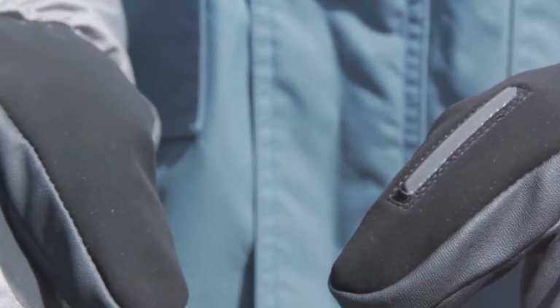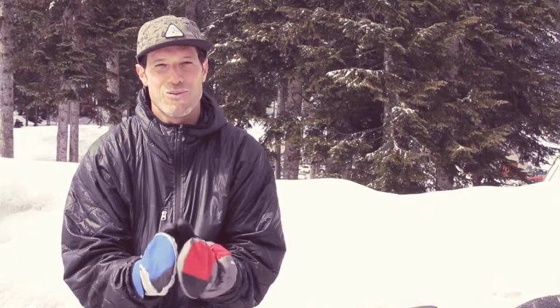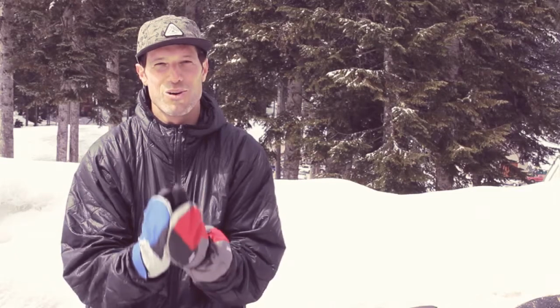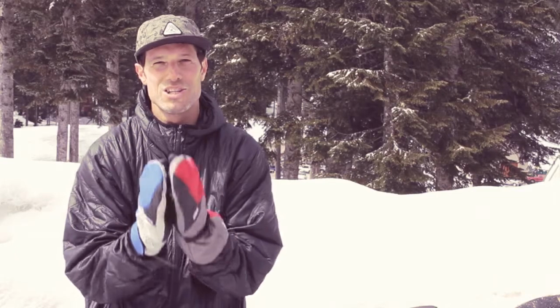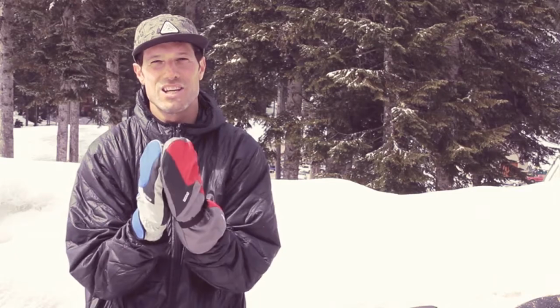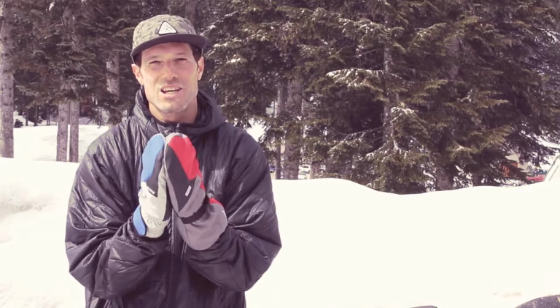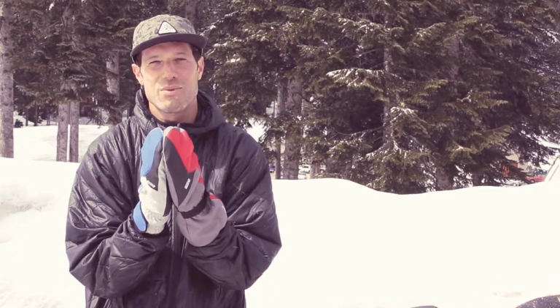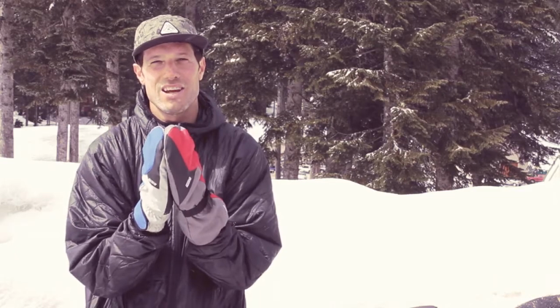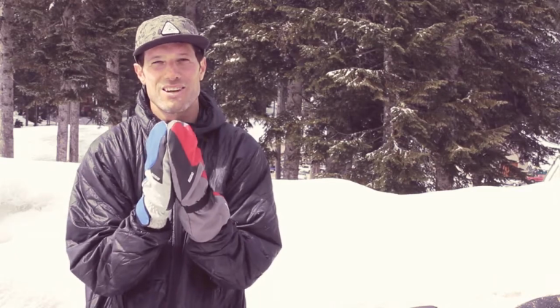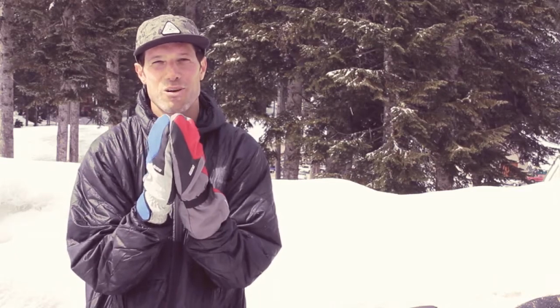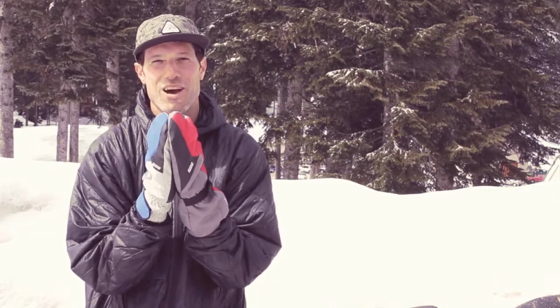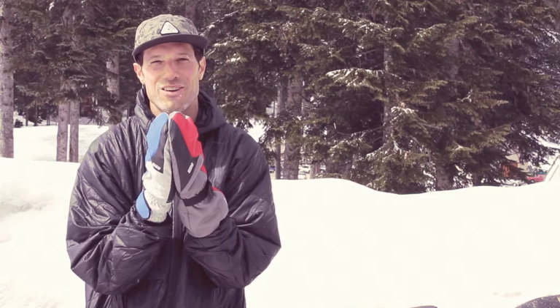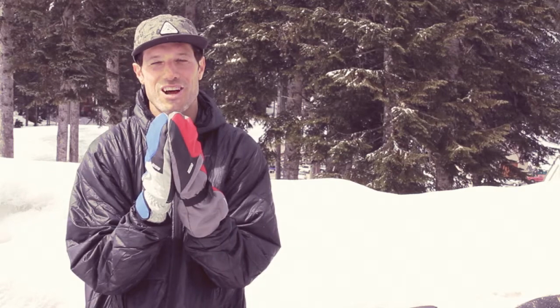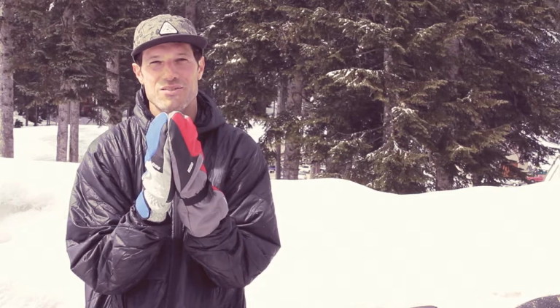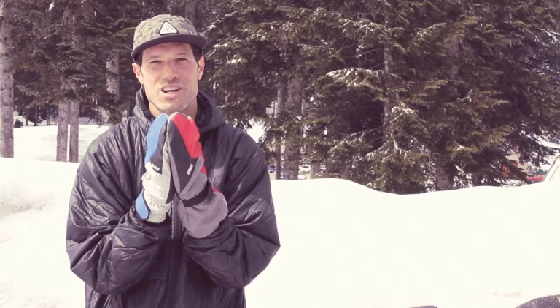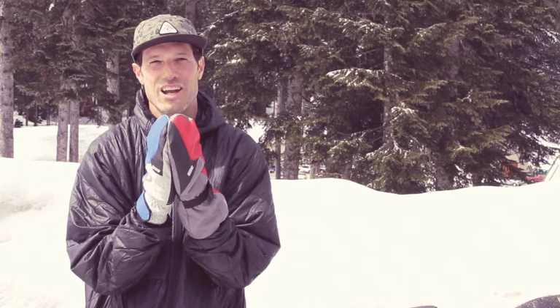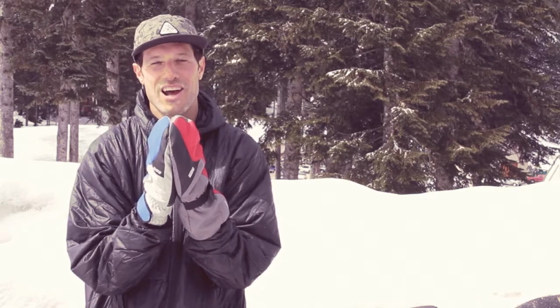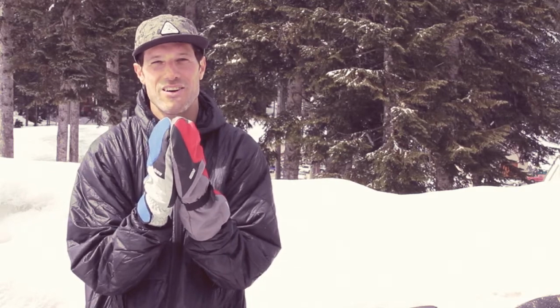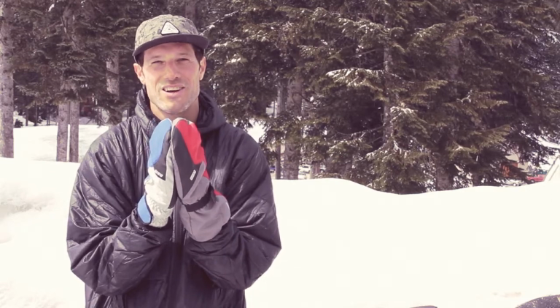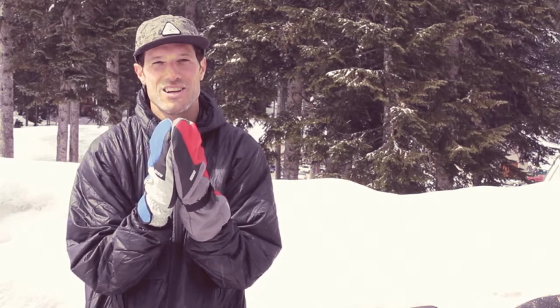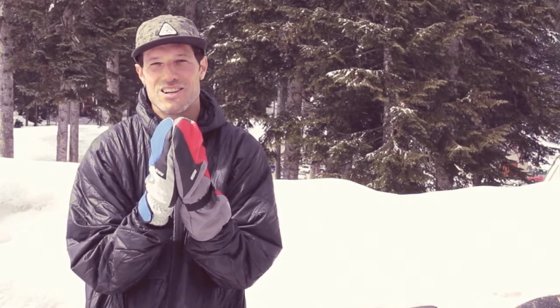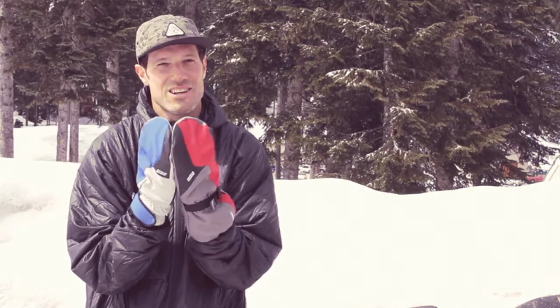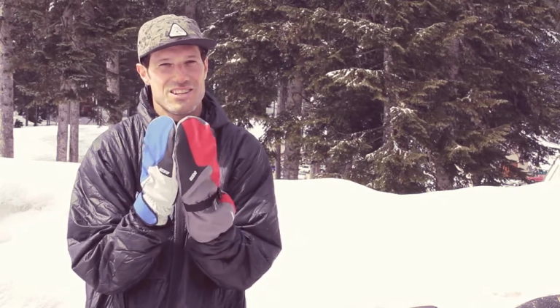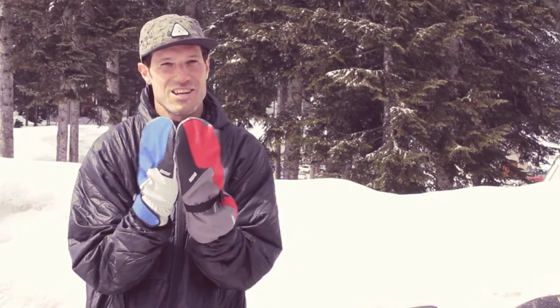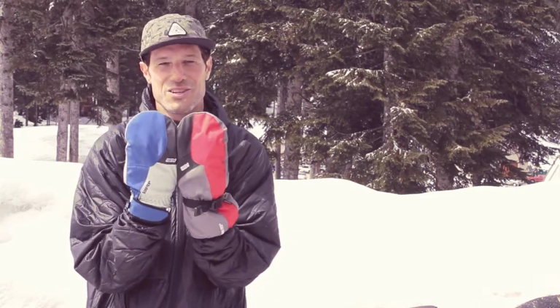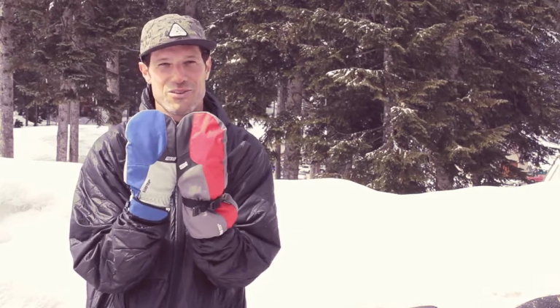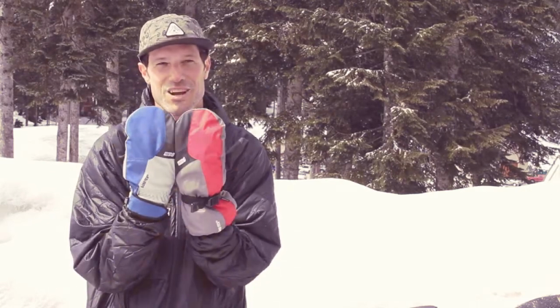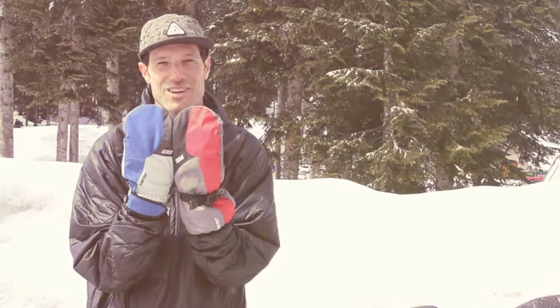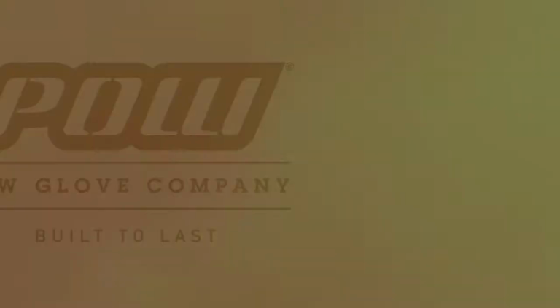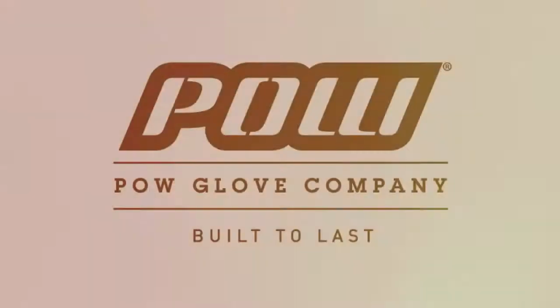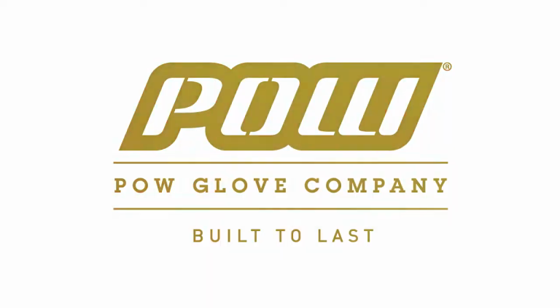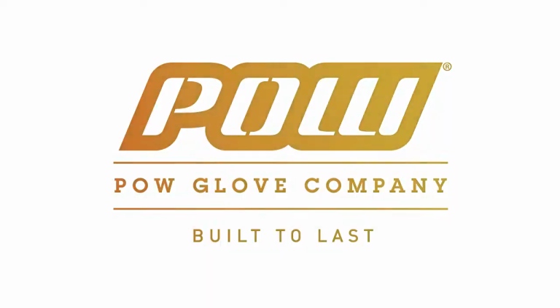Warner GTX Mitt — go to PAL Gloves, check it out, see if it's your favorite, because it's mine.